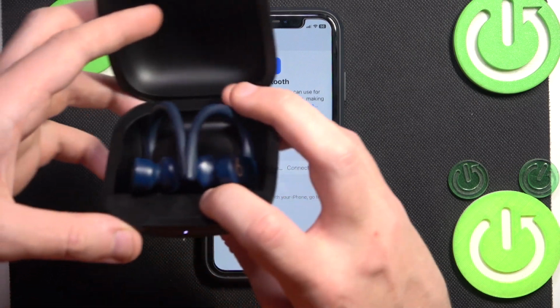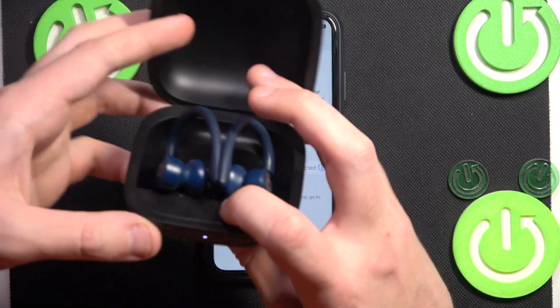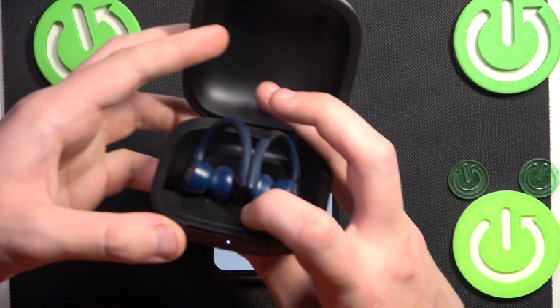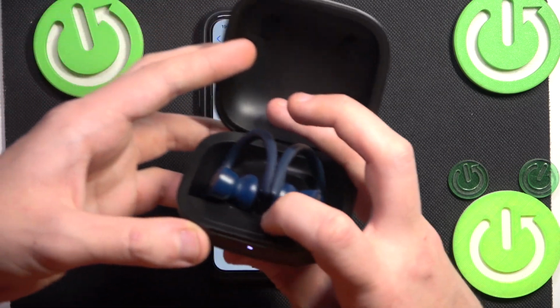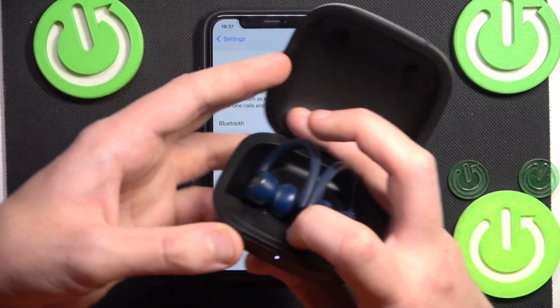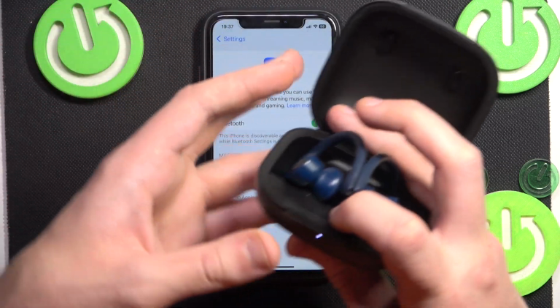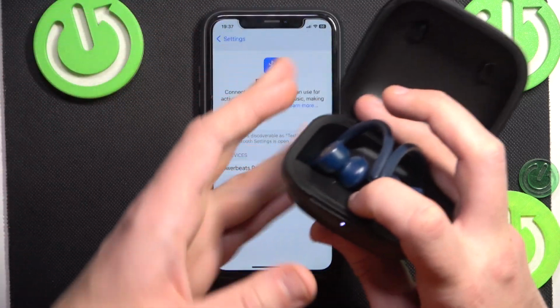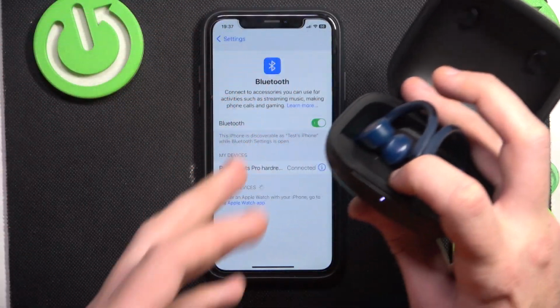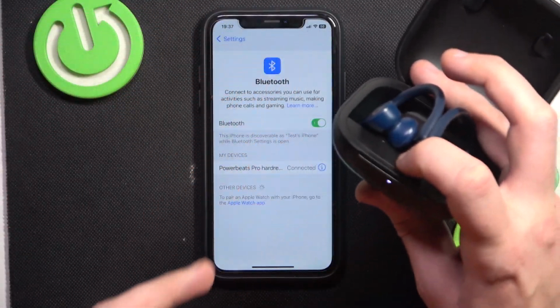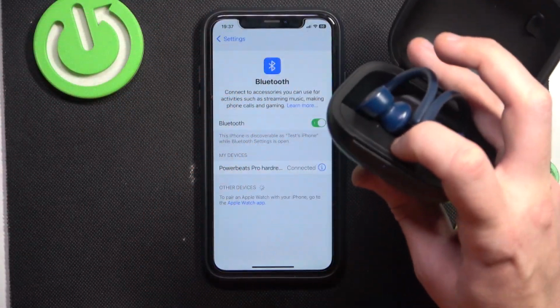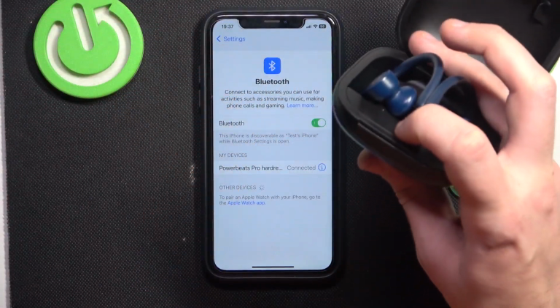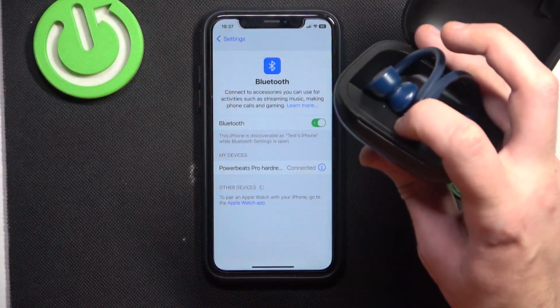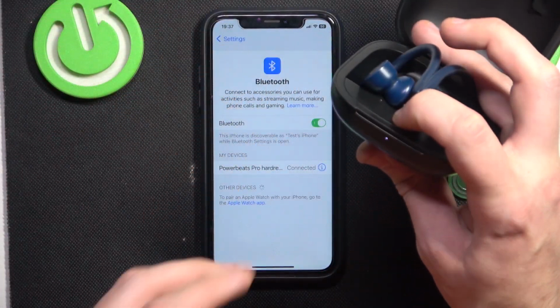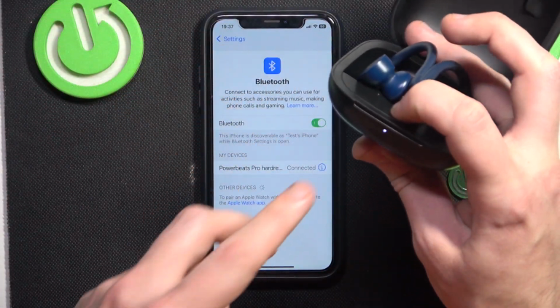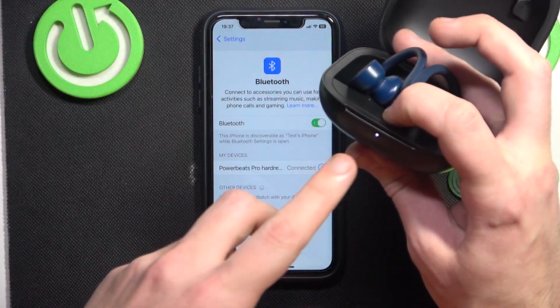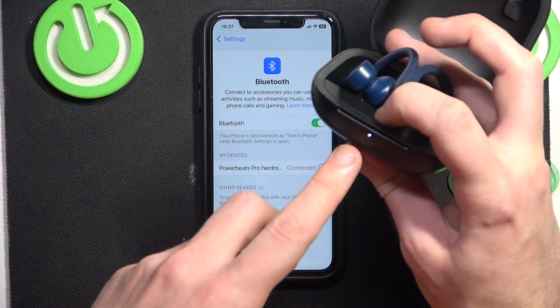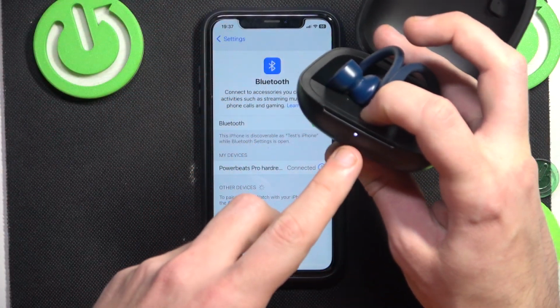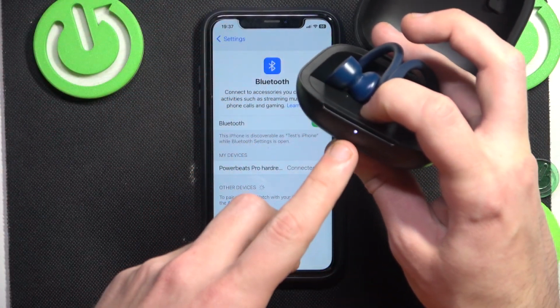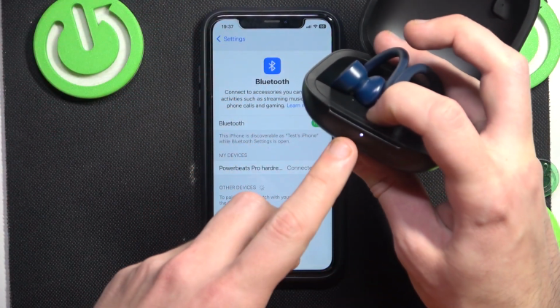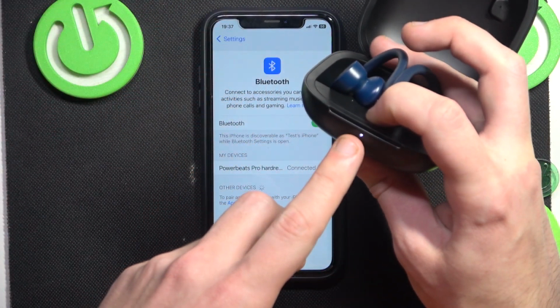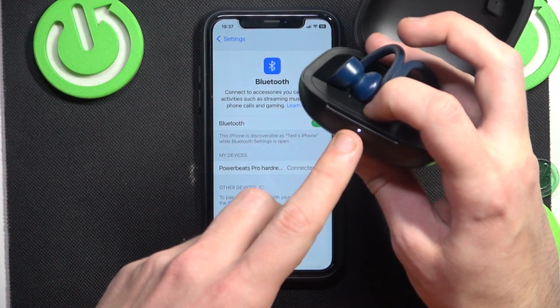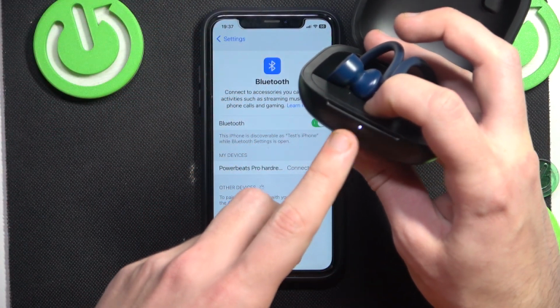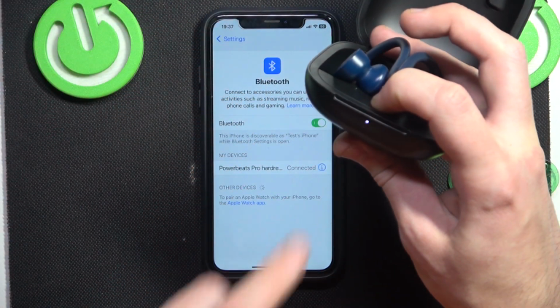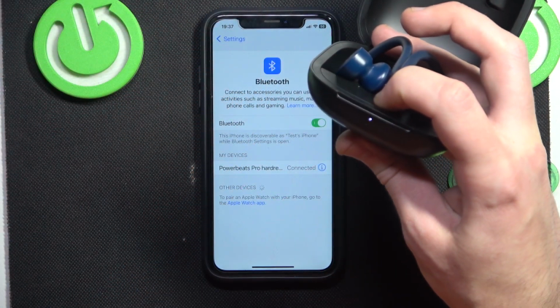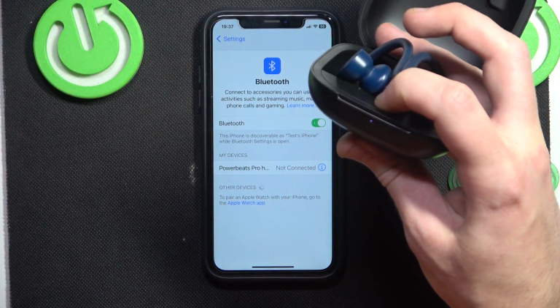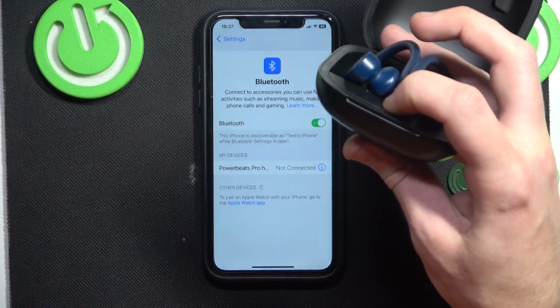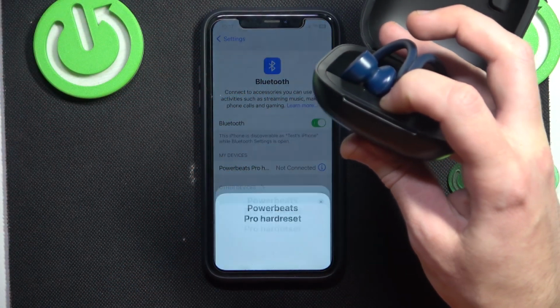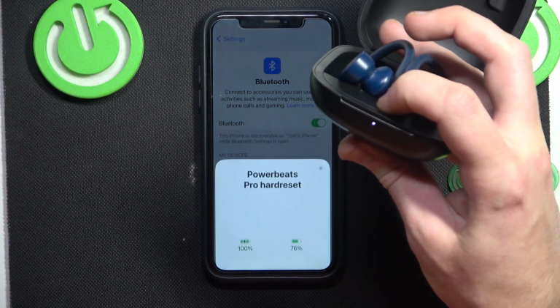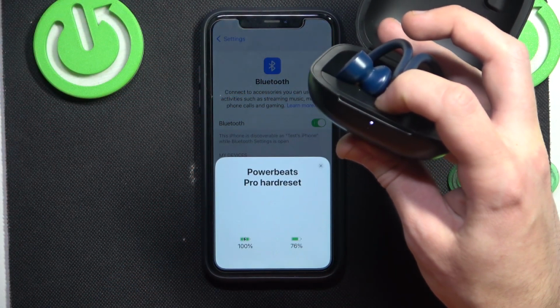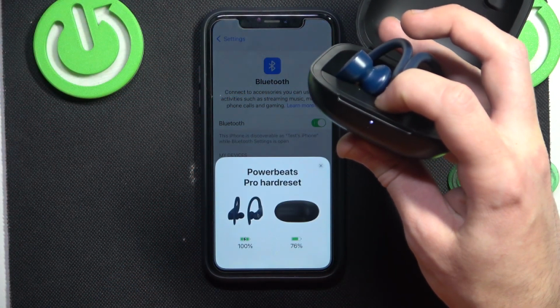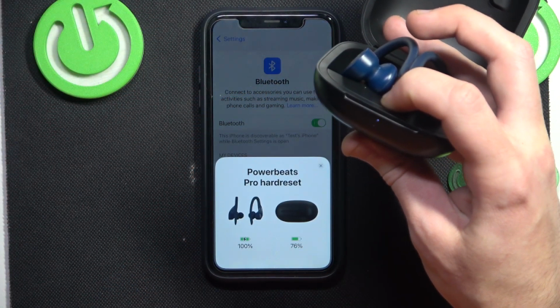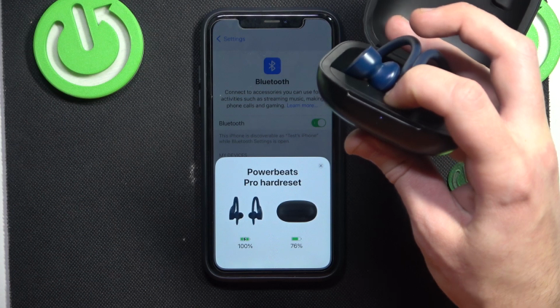Press and hold the connection button for at least 15 seconds, until the status light starts flashing white and red.